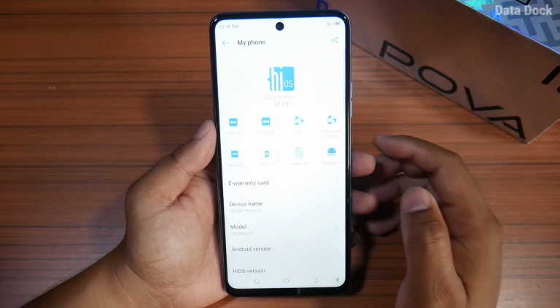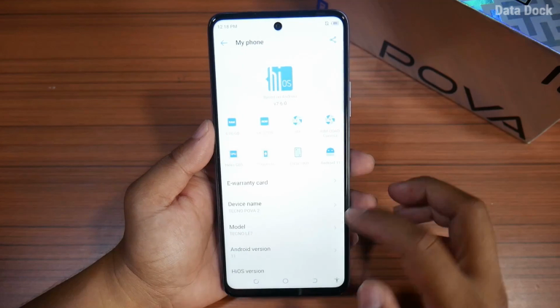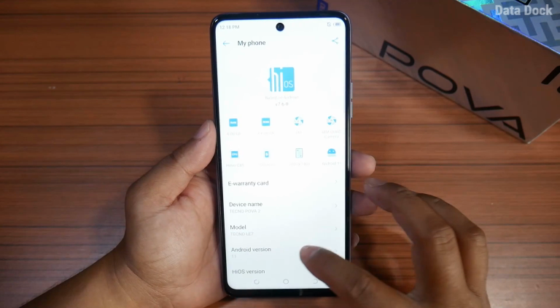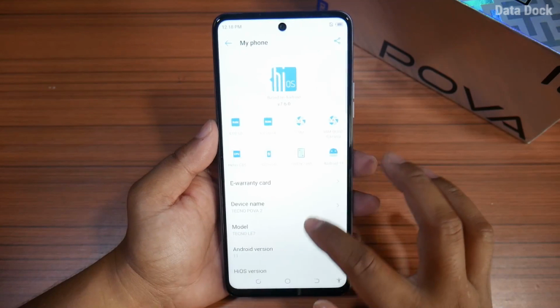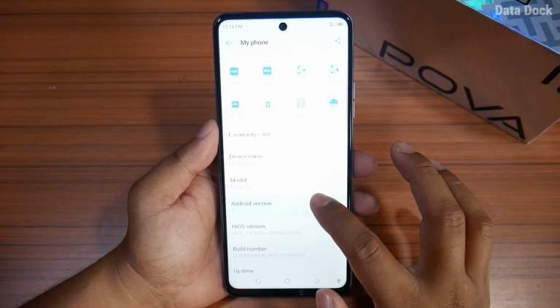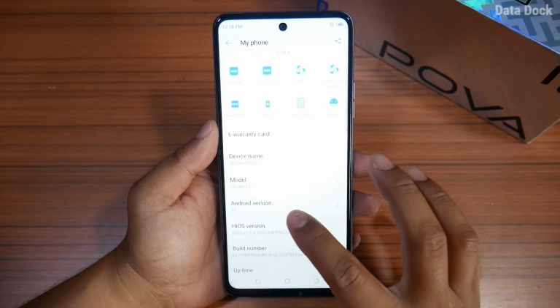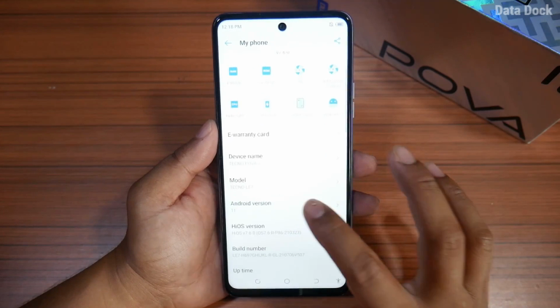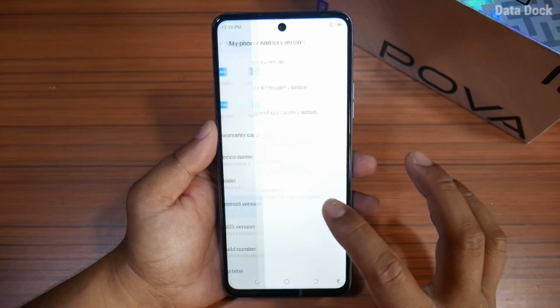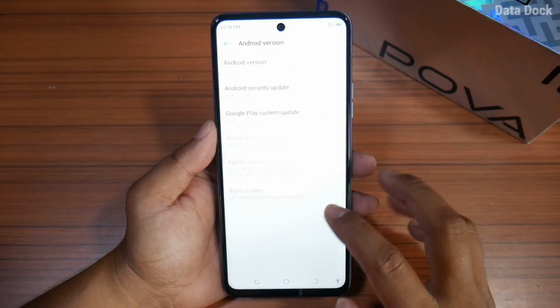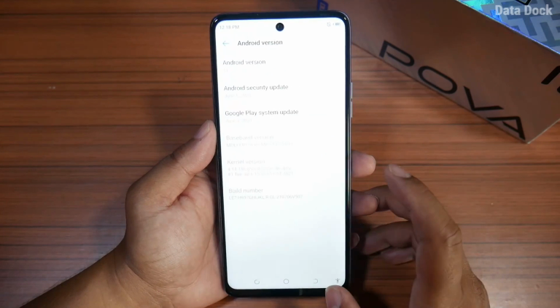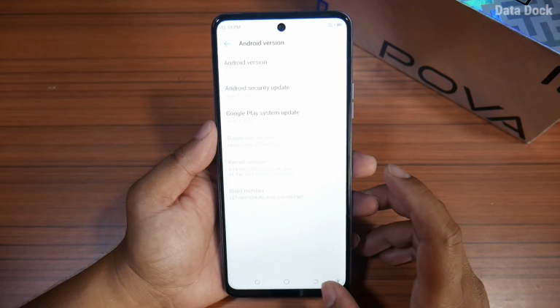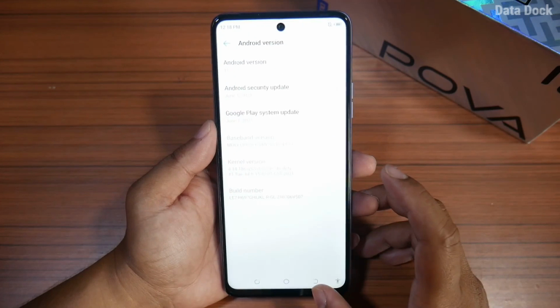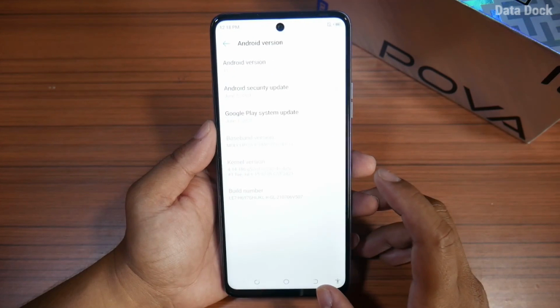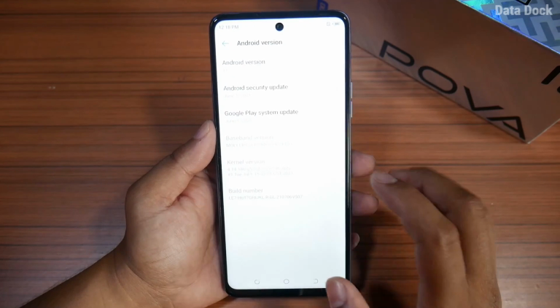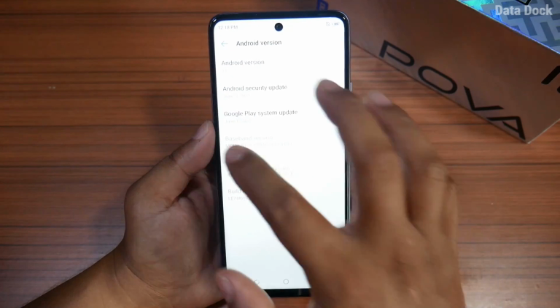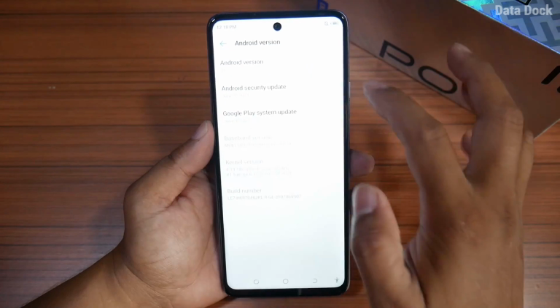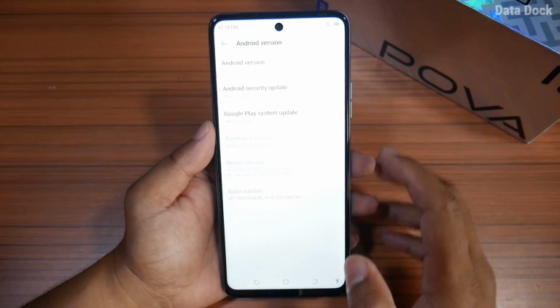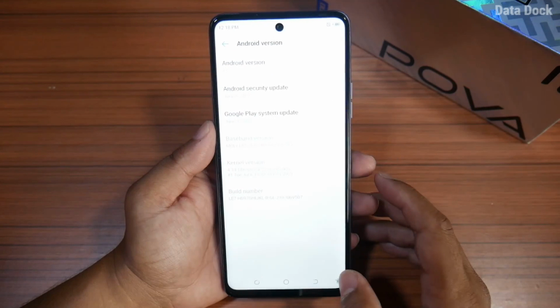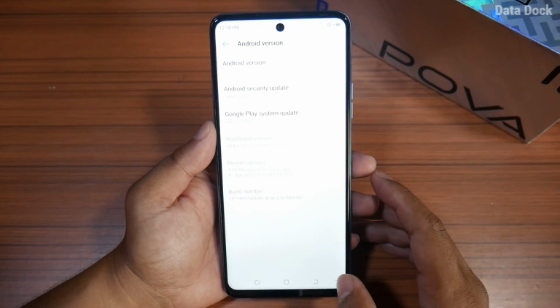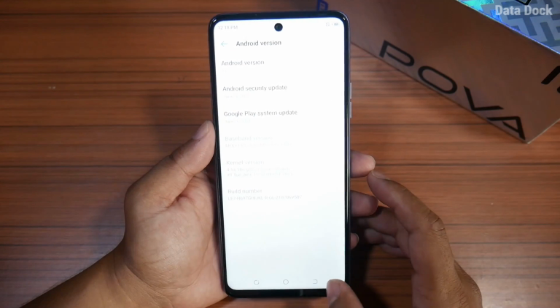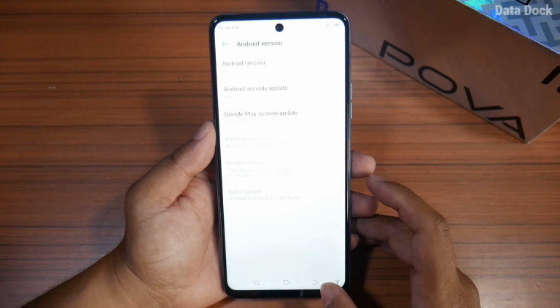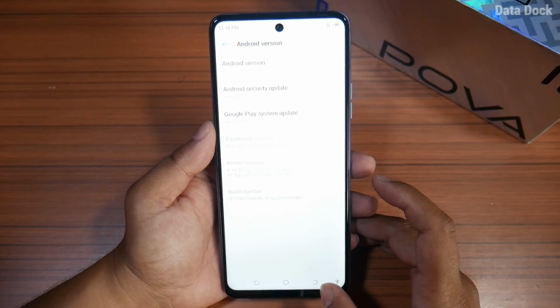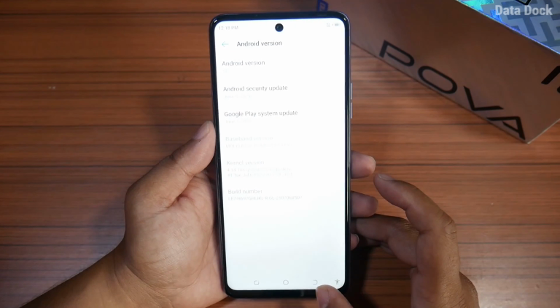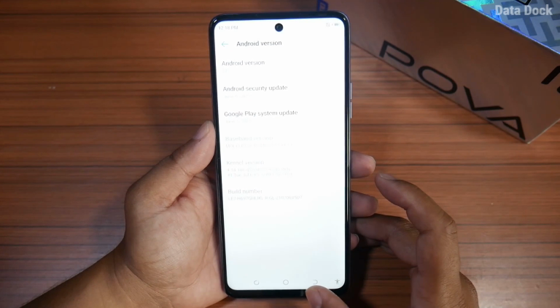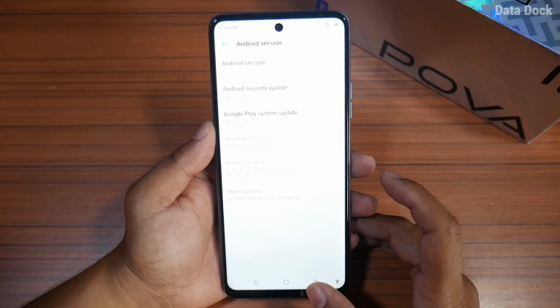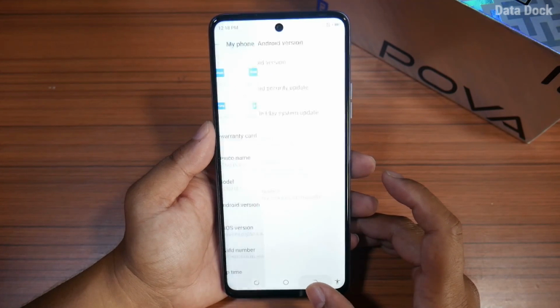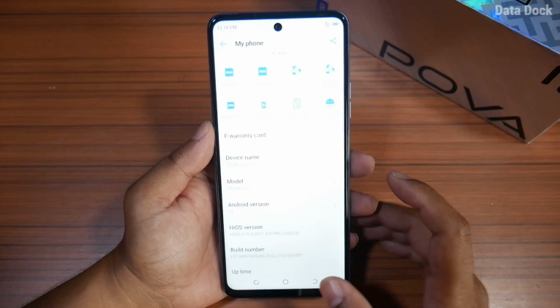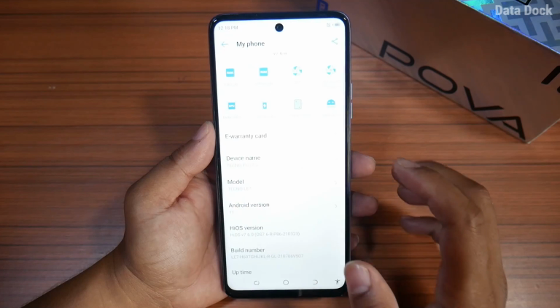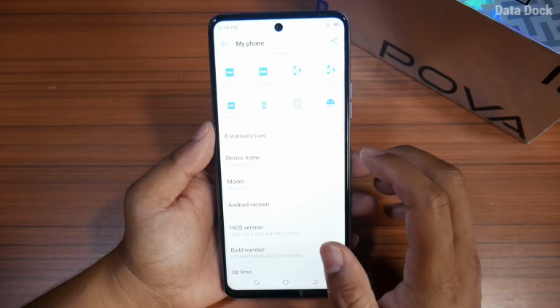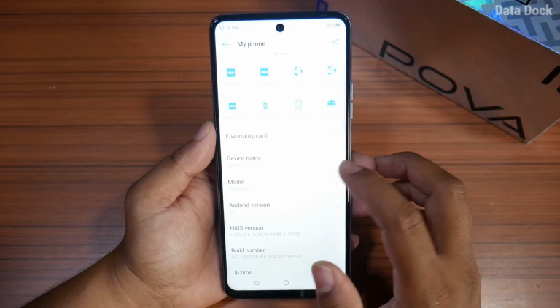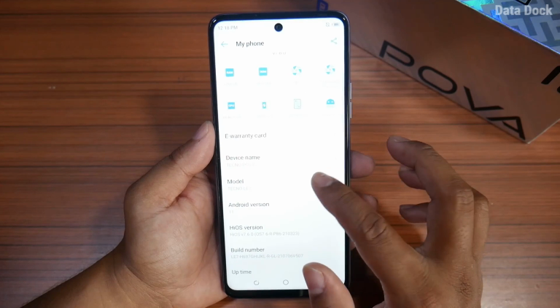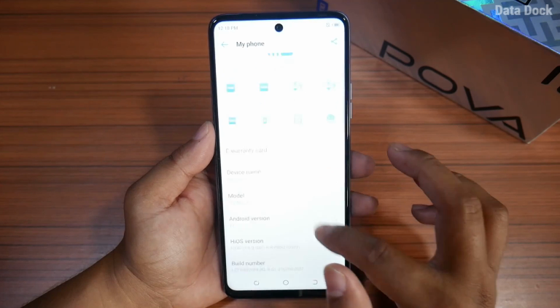POVA 2 is now running Android 11 out of the box, which is pretty good. And there is a security patch from June 2021.